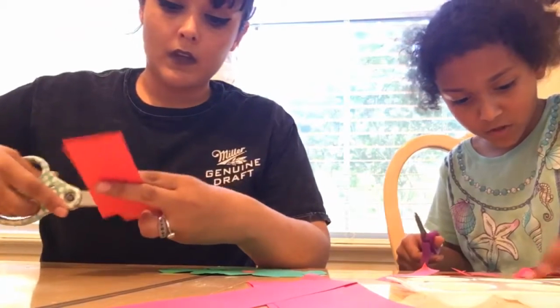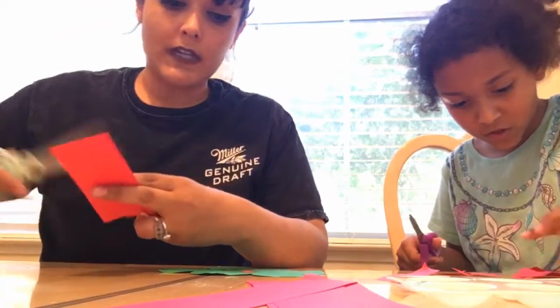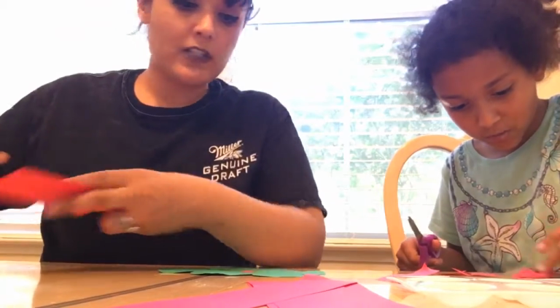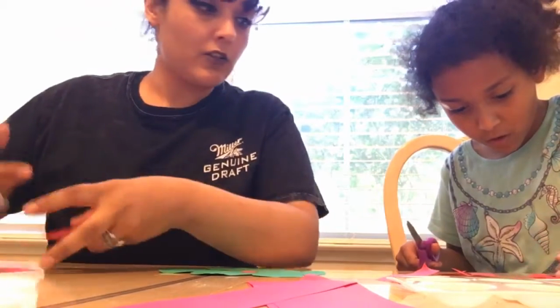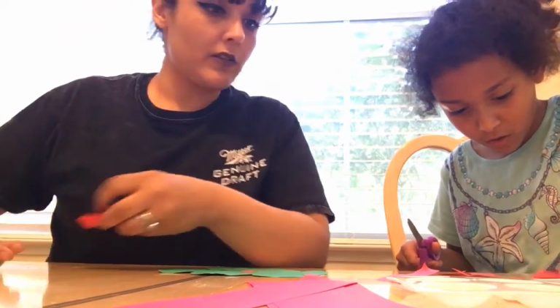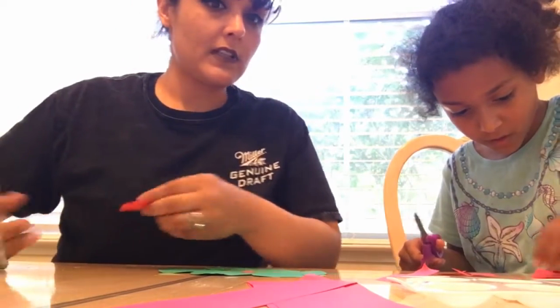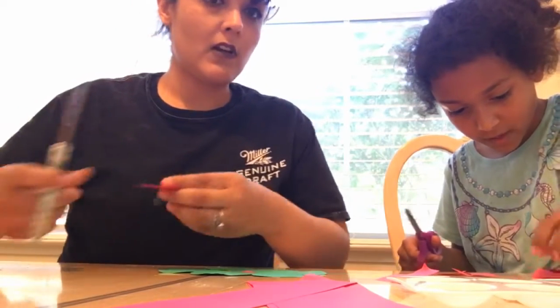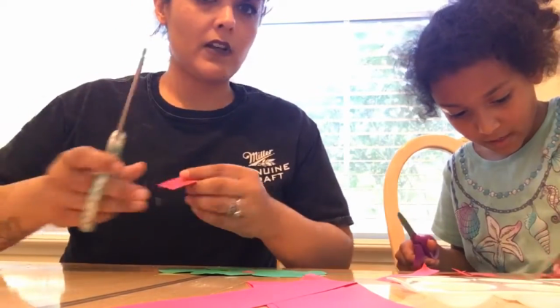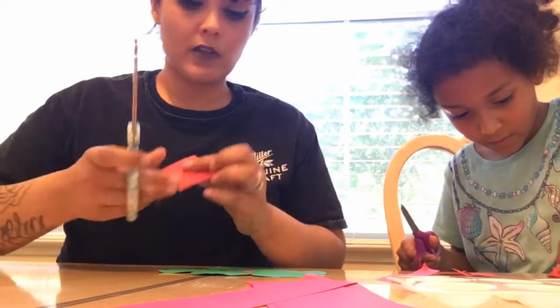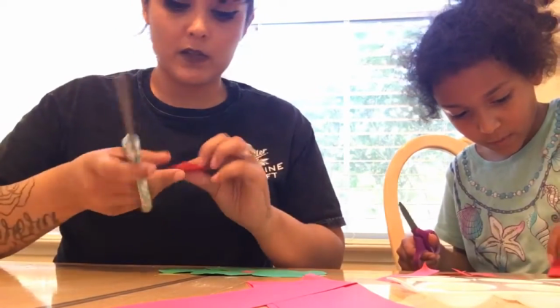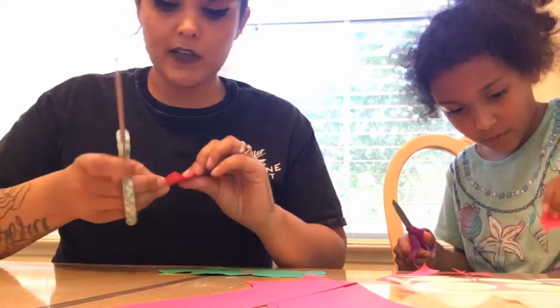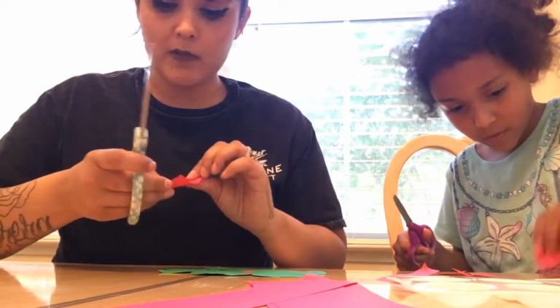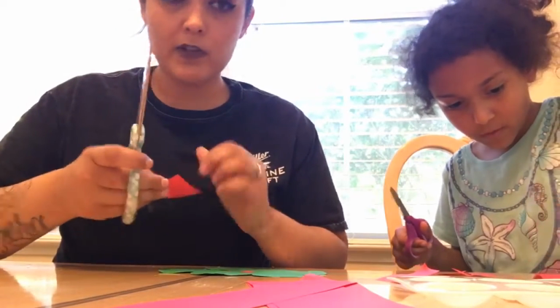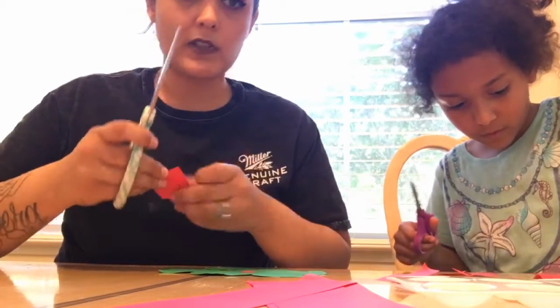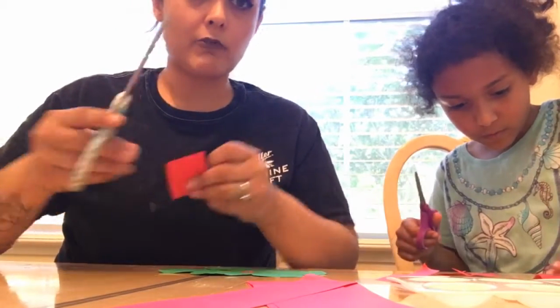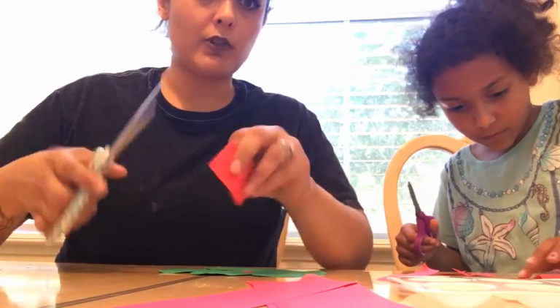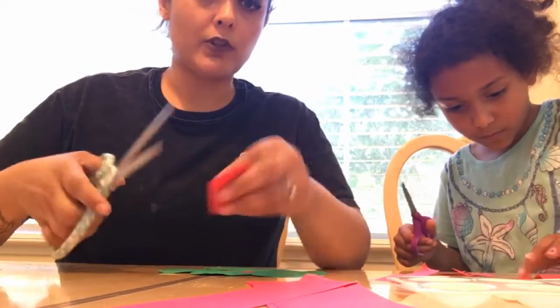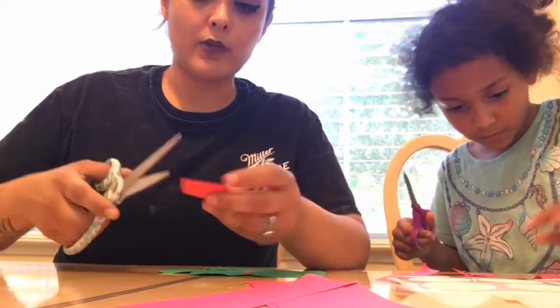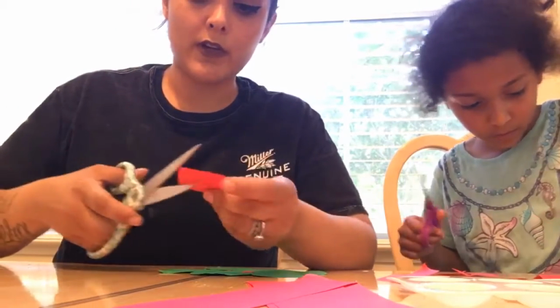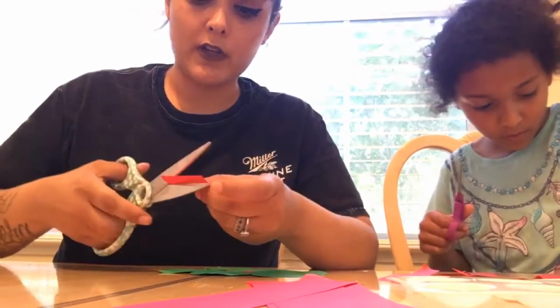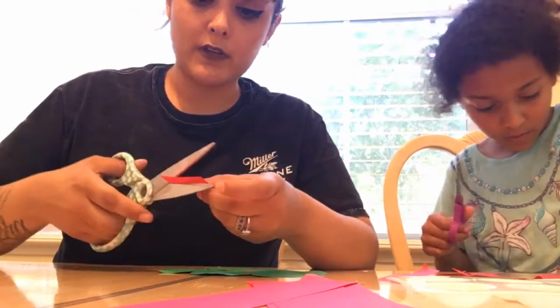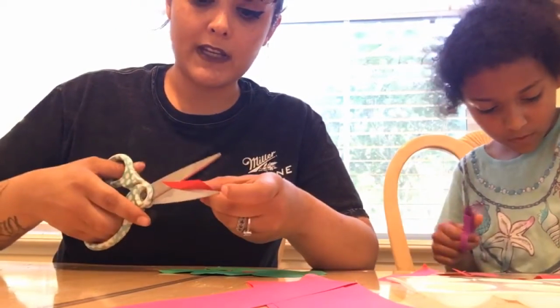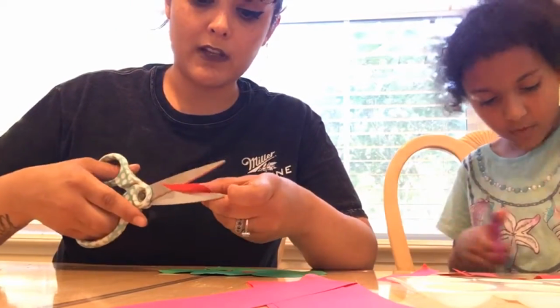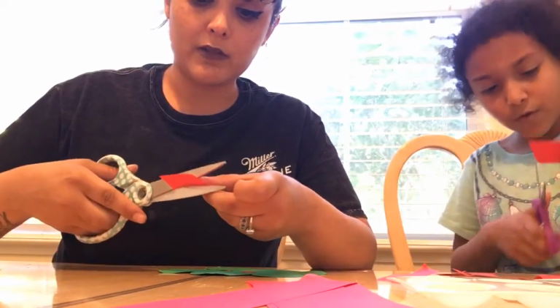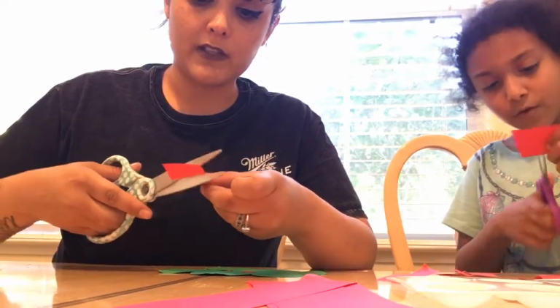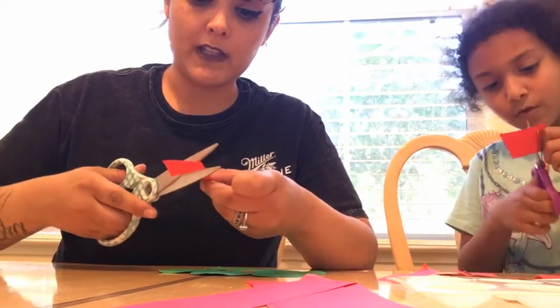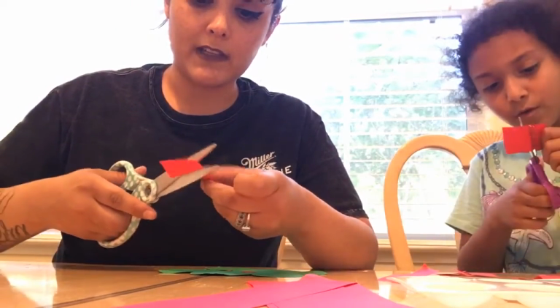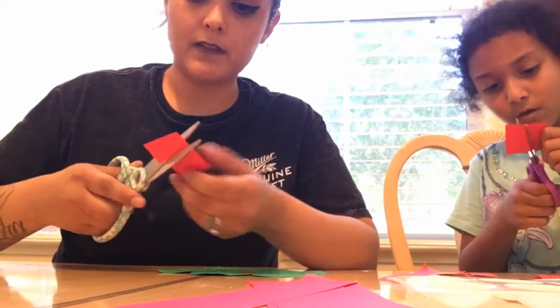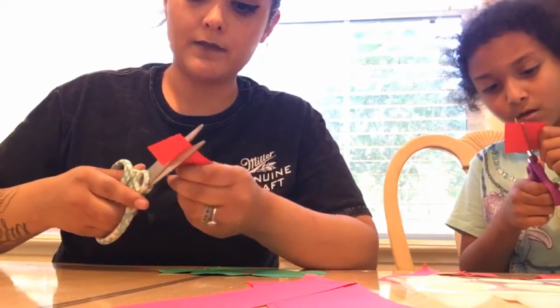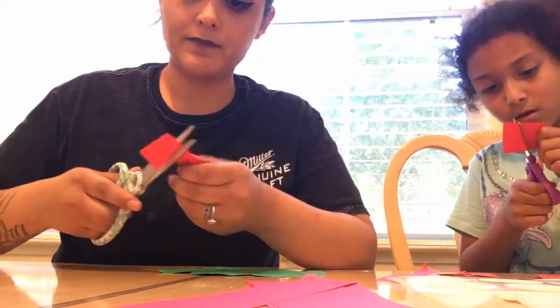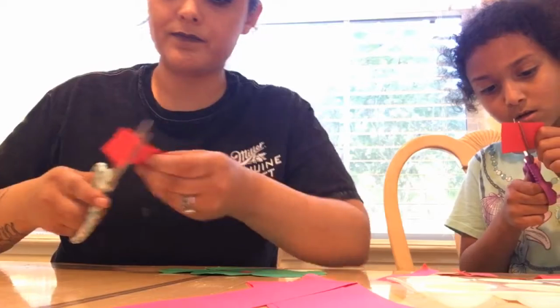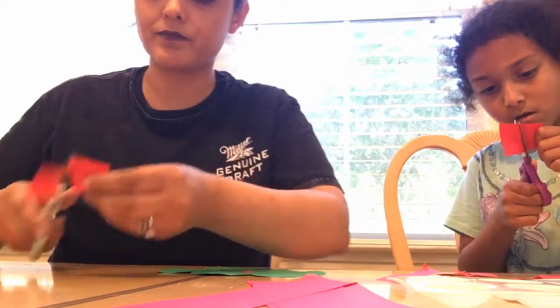And to glue these on, you can use Elmer's liquid glue or you can use any glue stick.